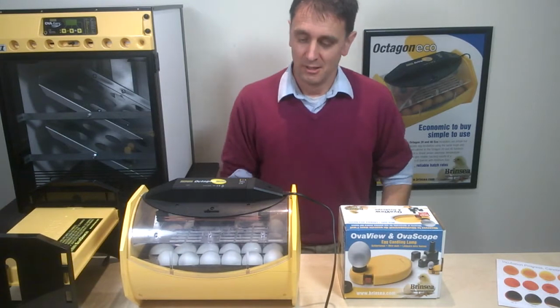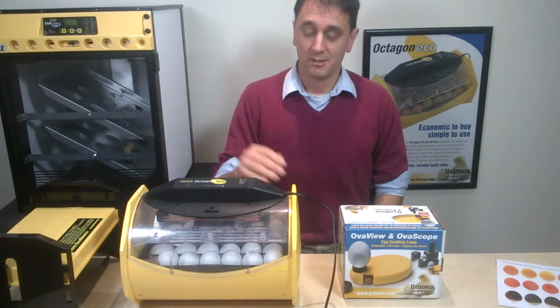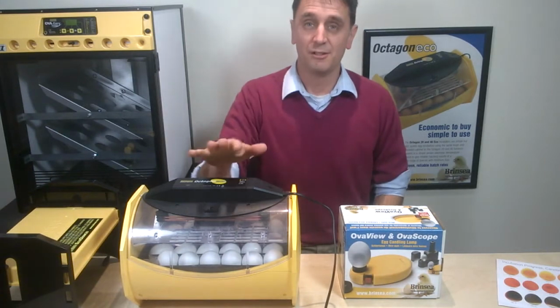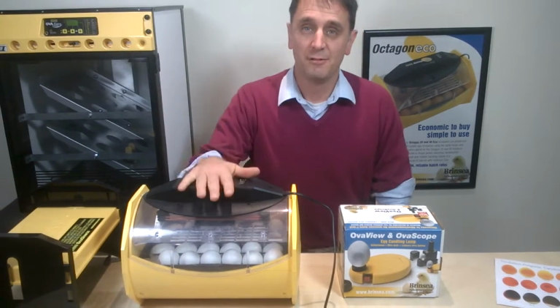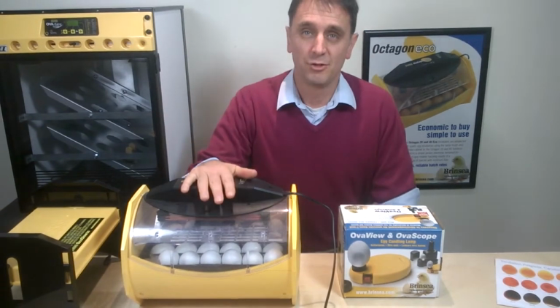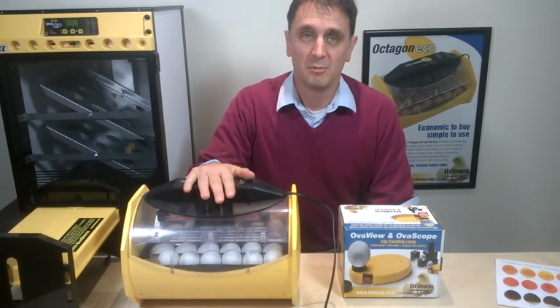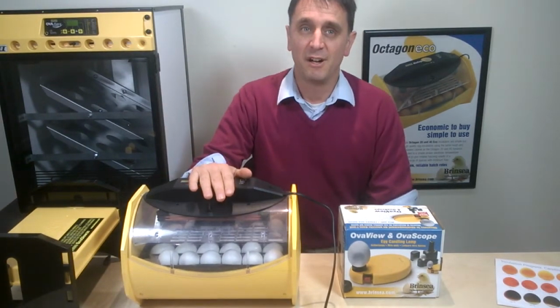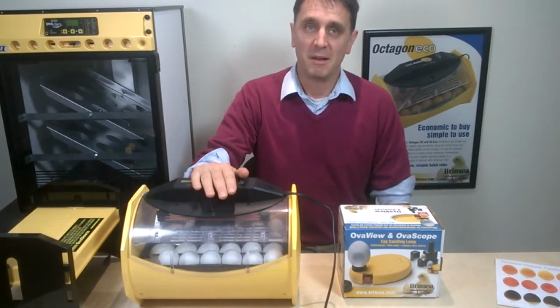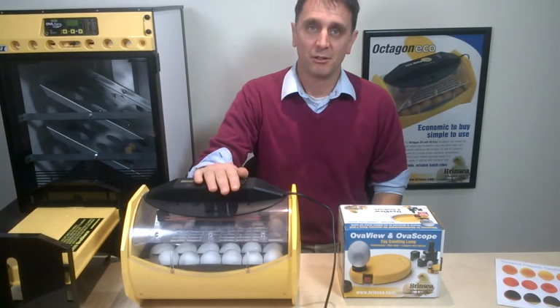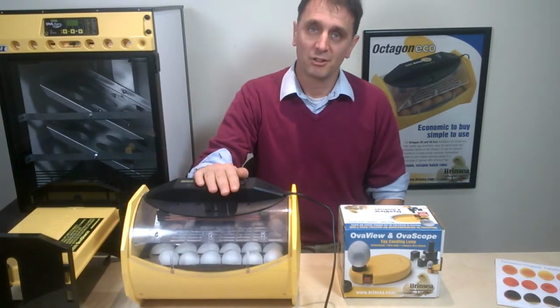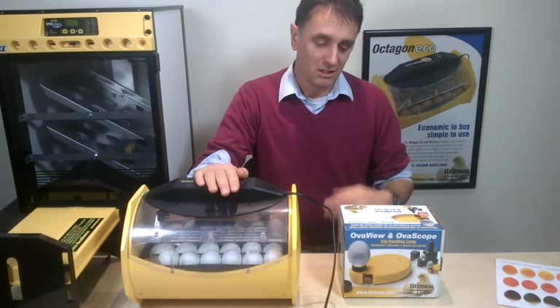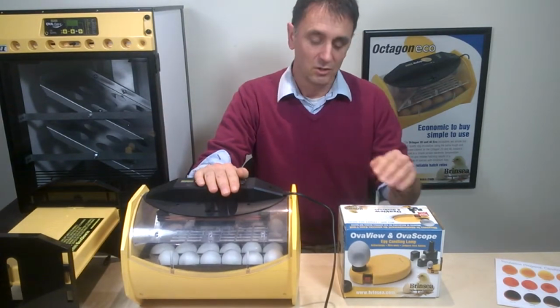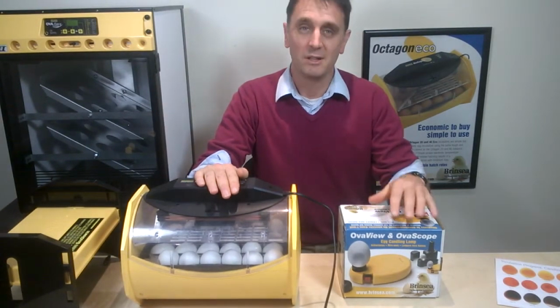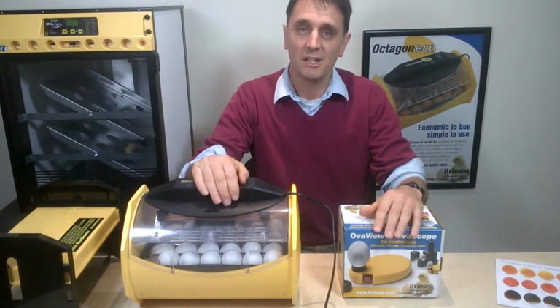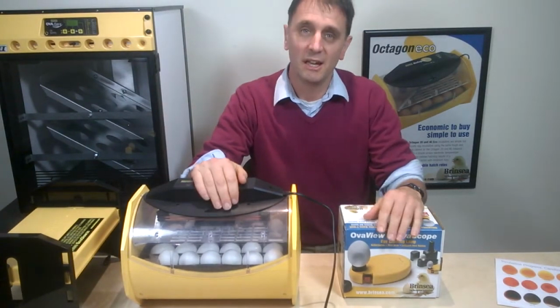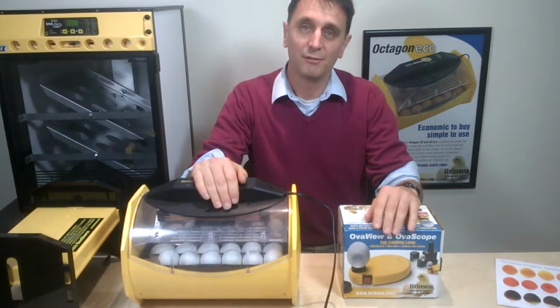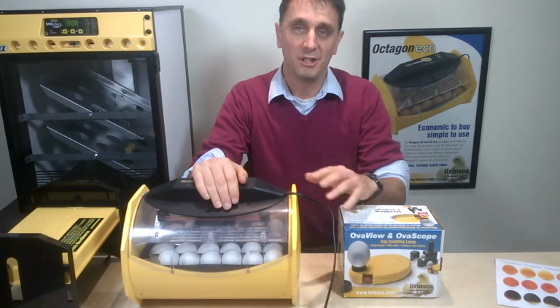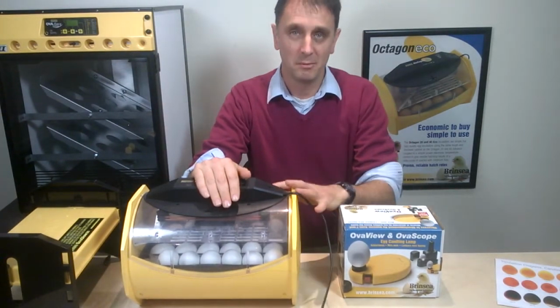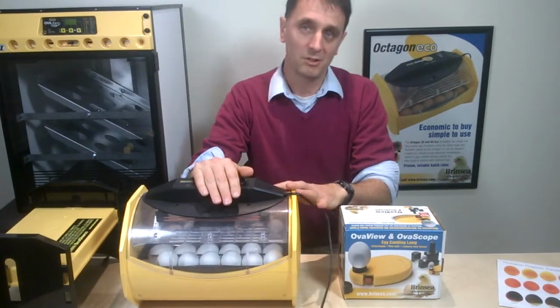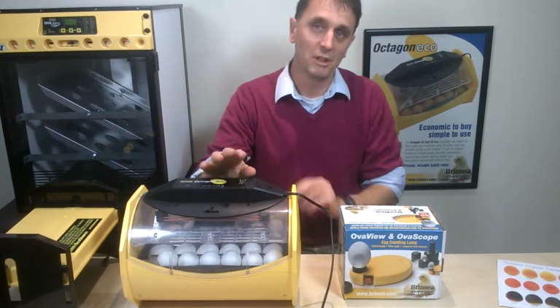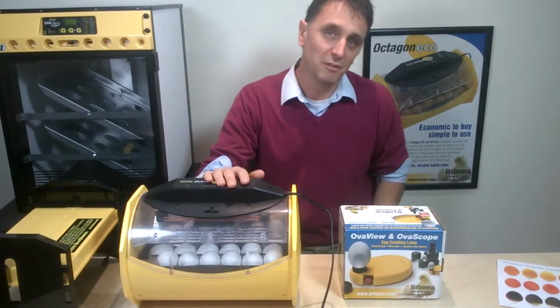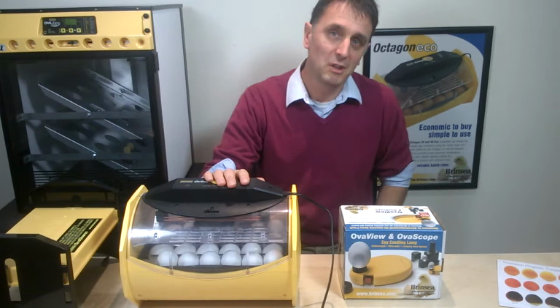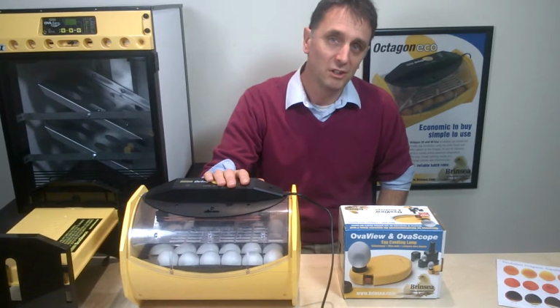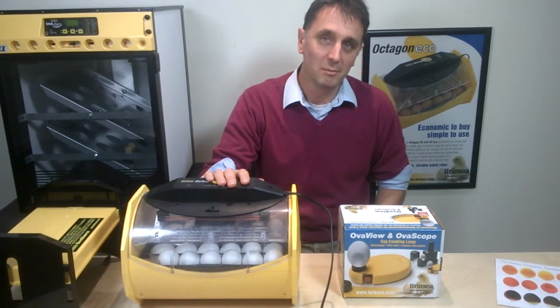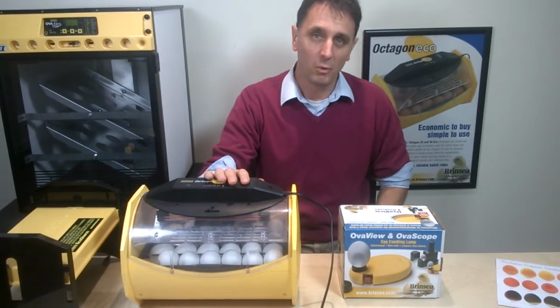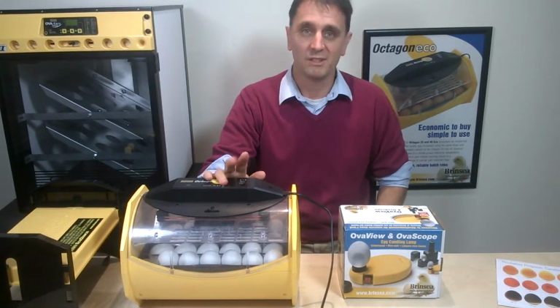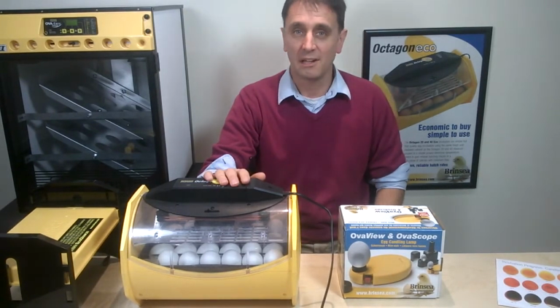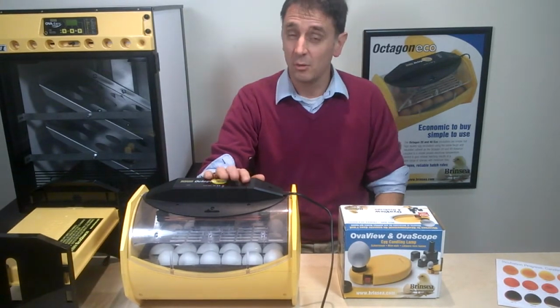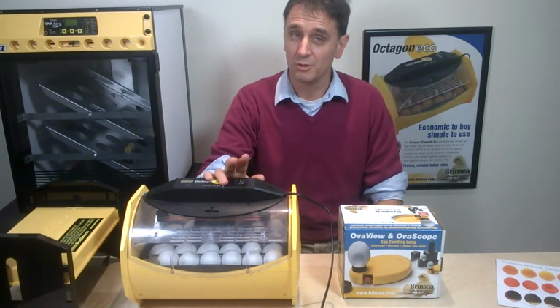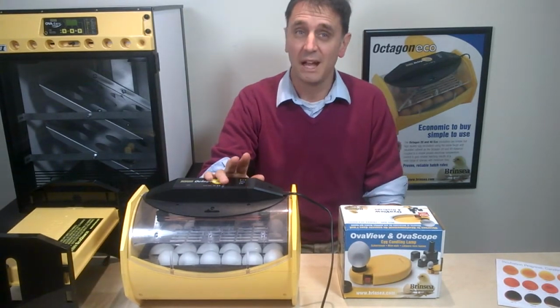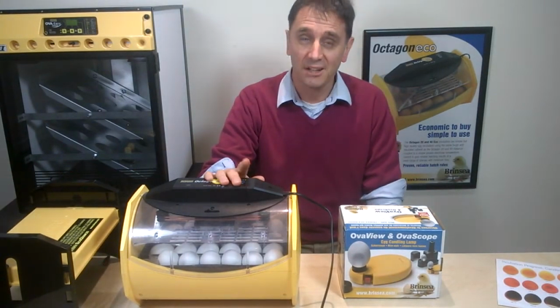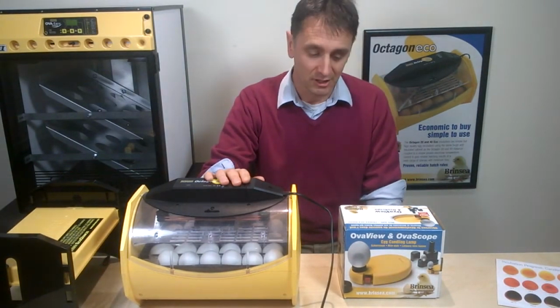This fifth short clip about our Octagon ECO 20 and 40 incubators will give the information you need about when to candle and what to do at hatching.